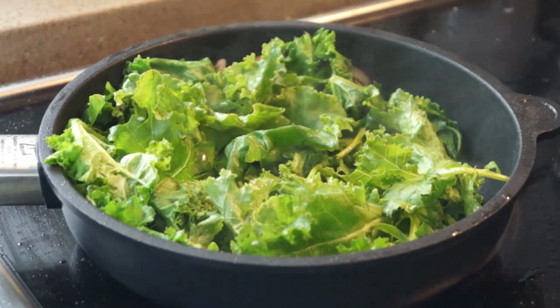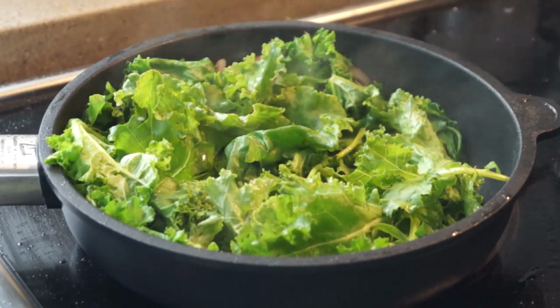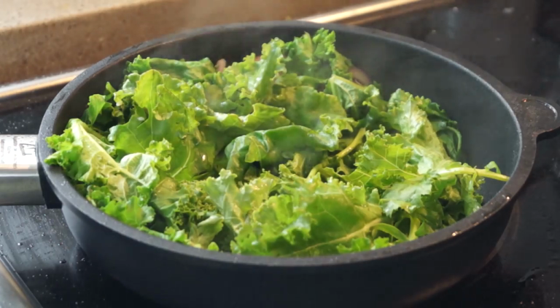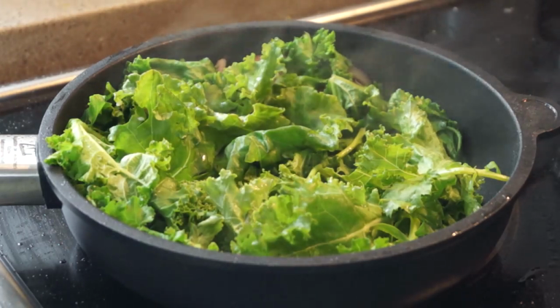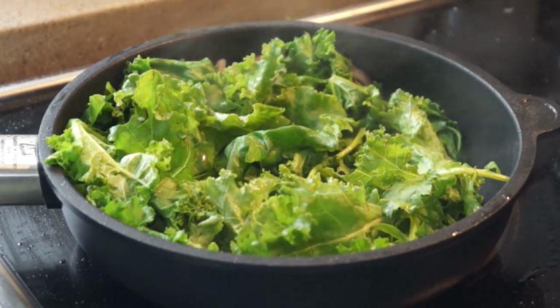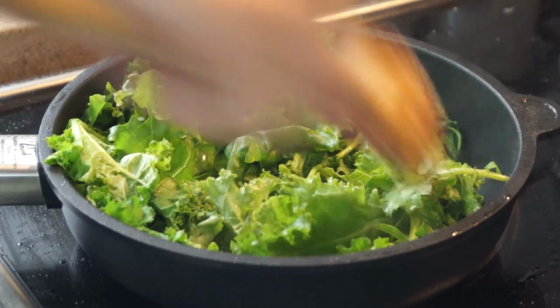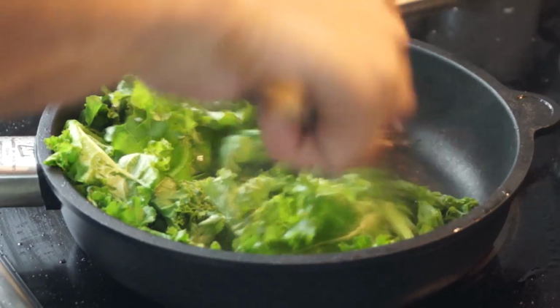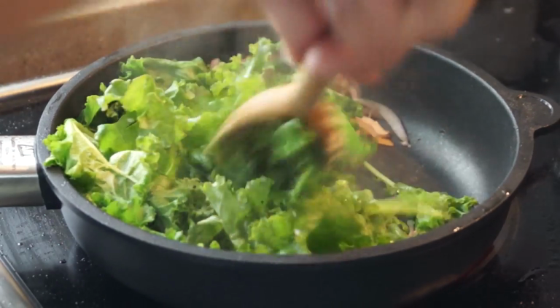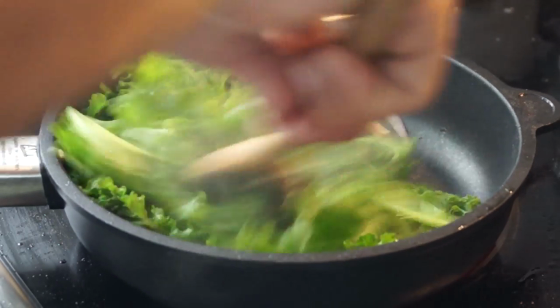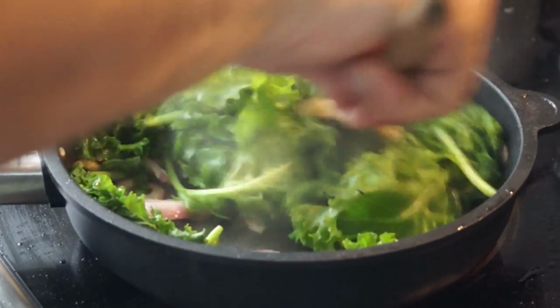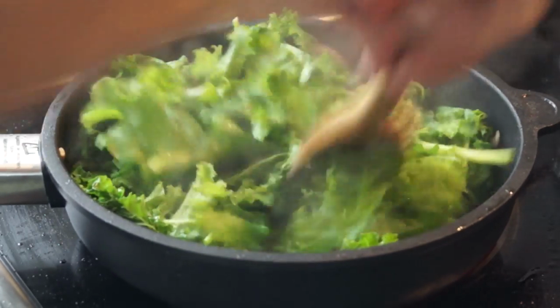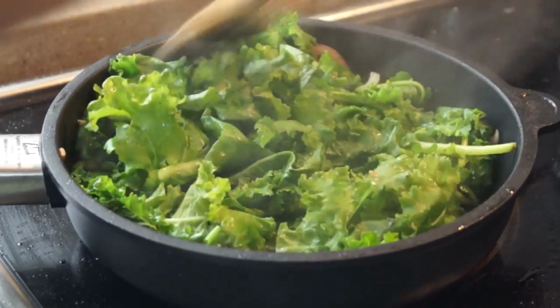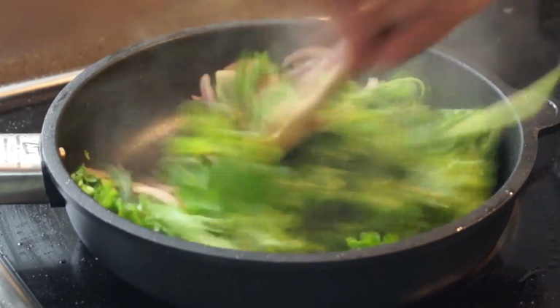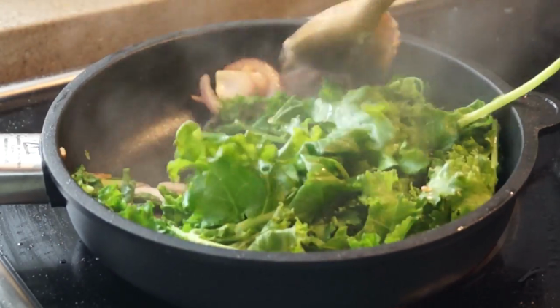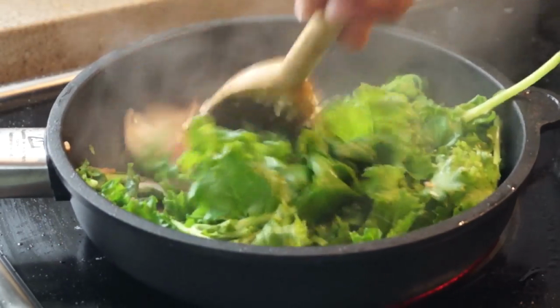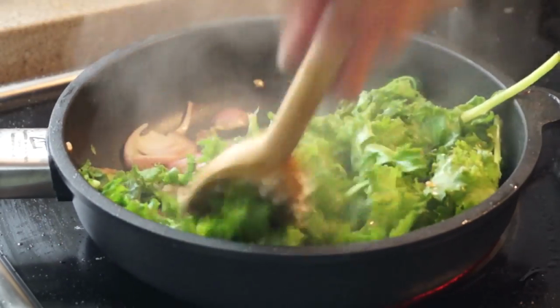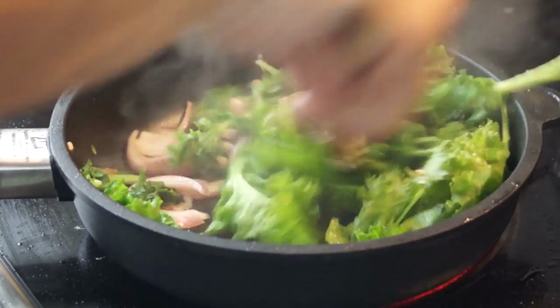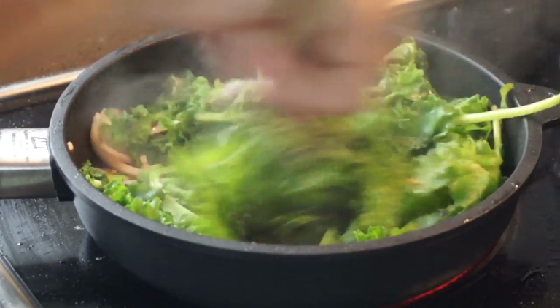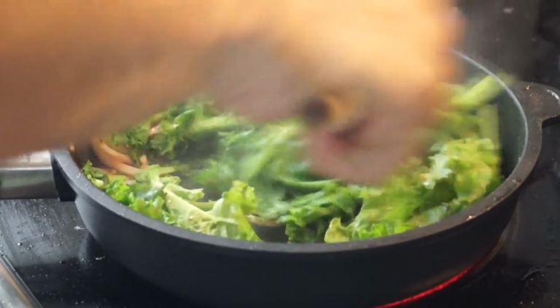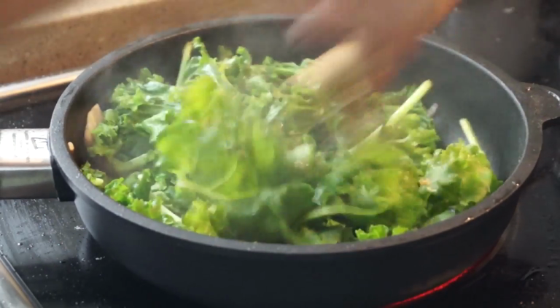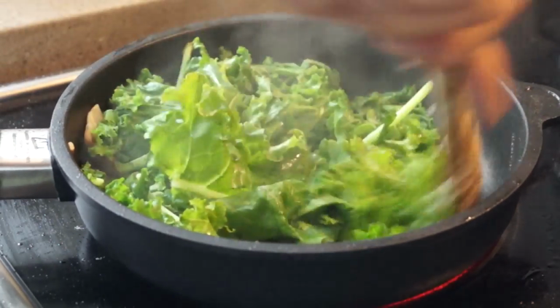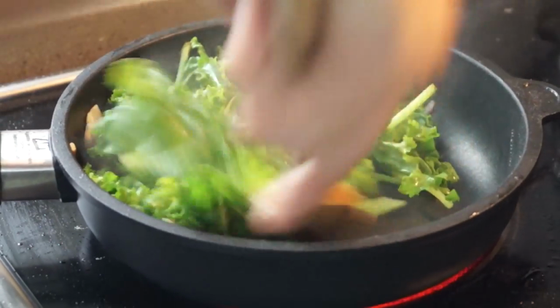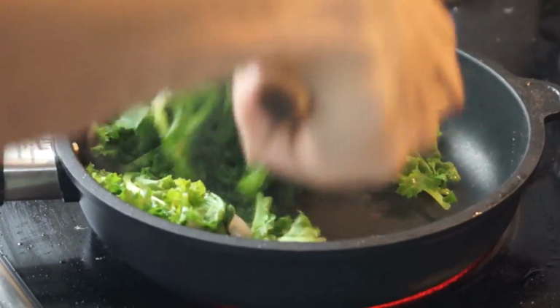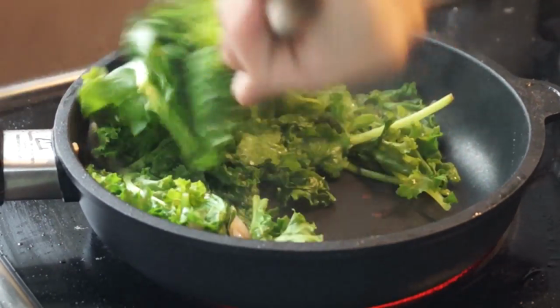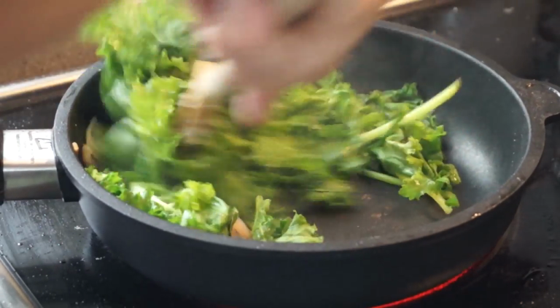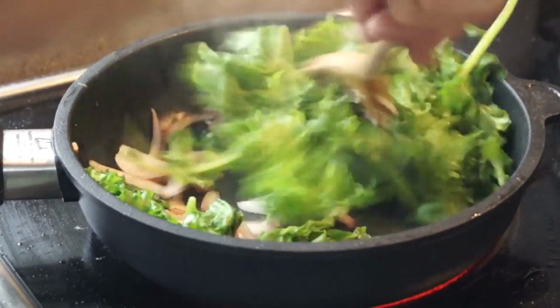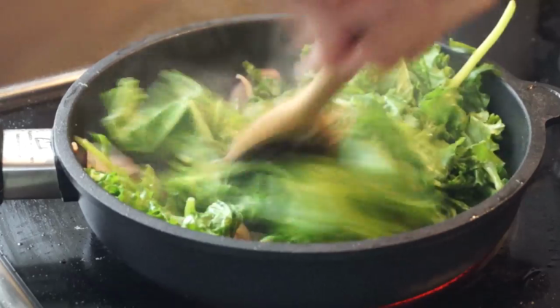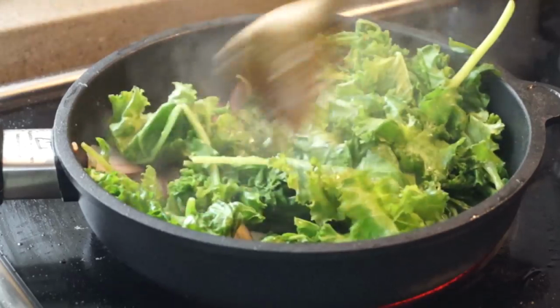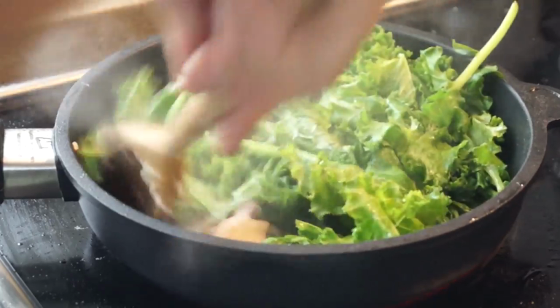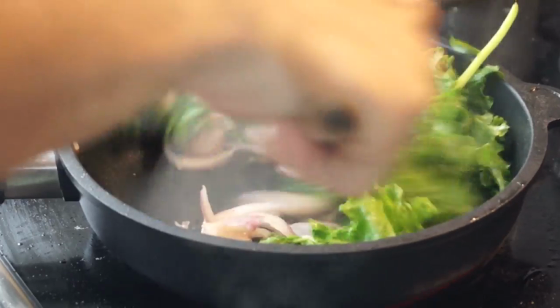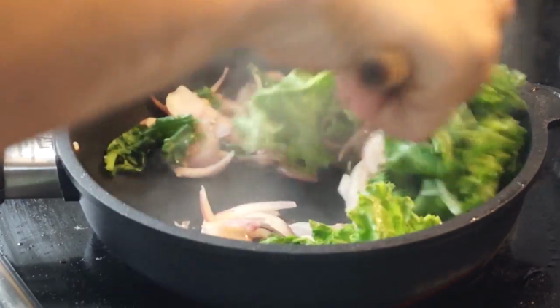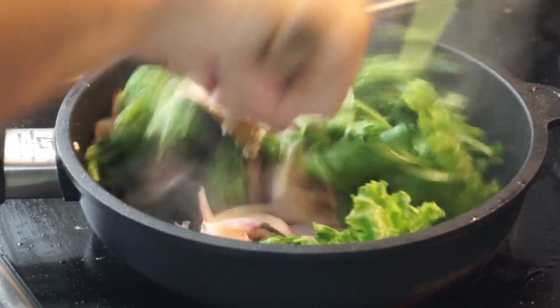The kale should be wilting nicely. Just start mixing it, and we're going to season this.